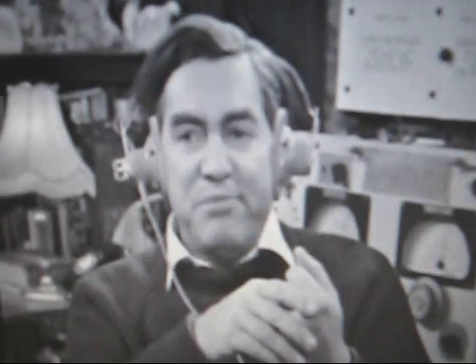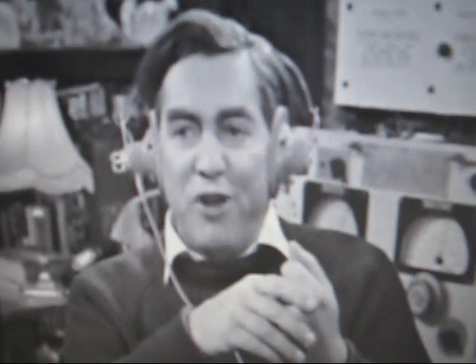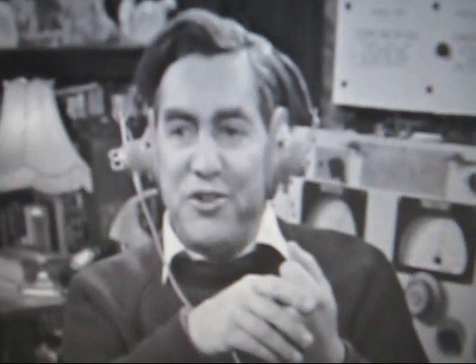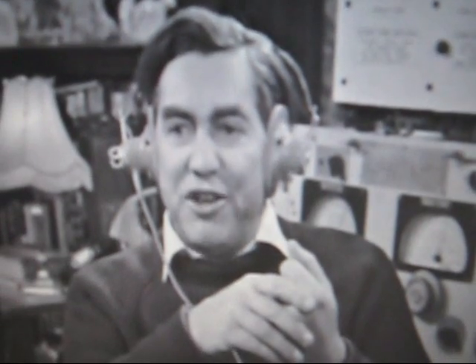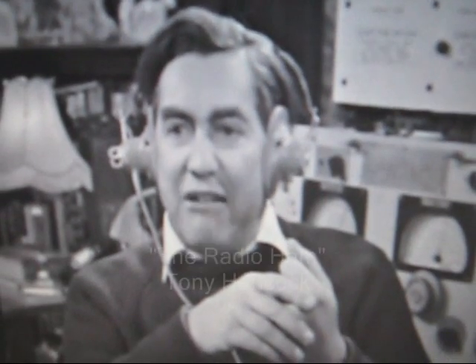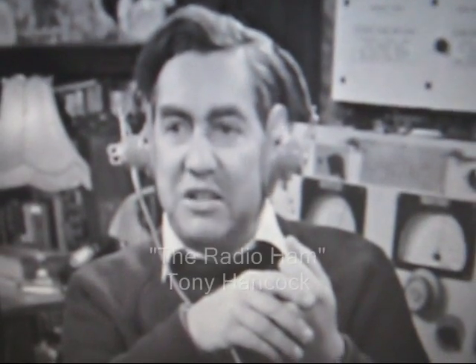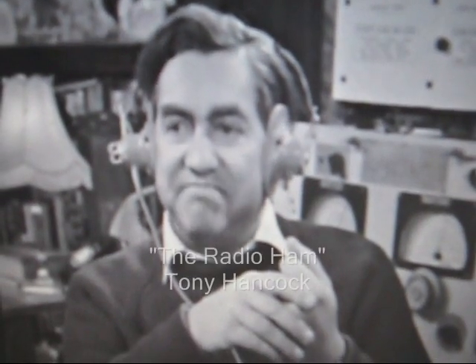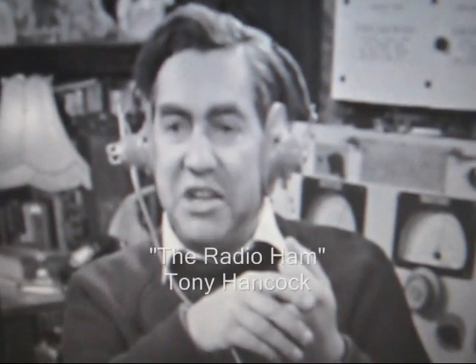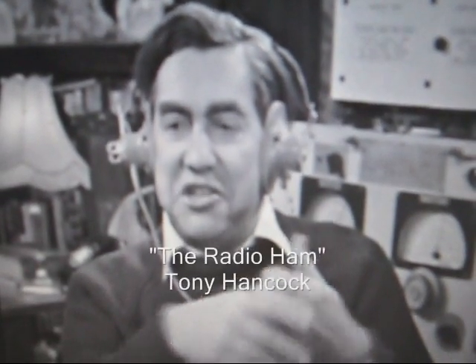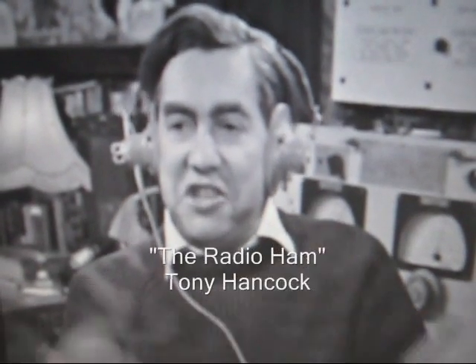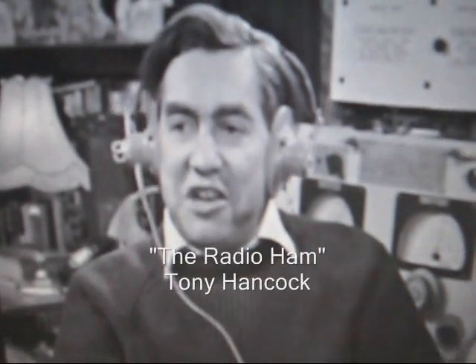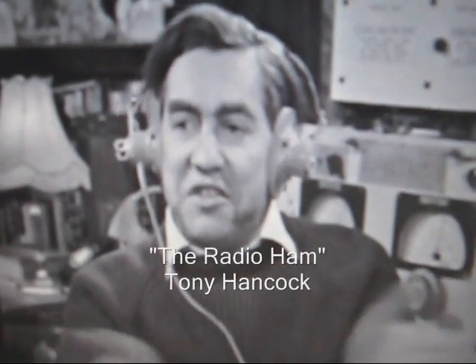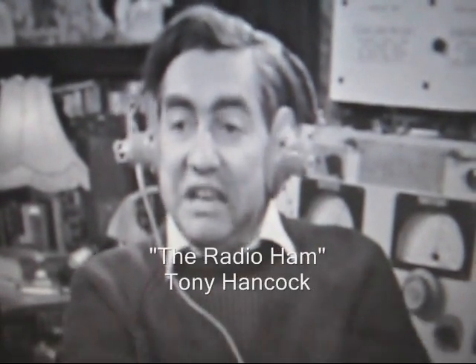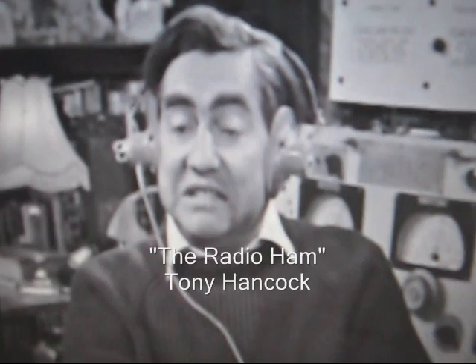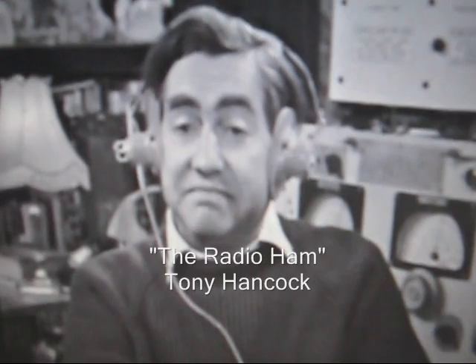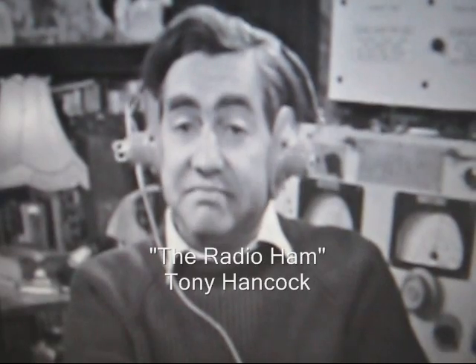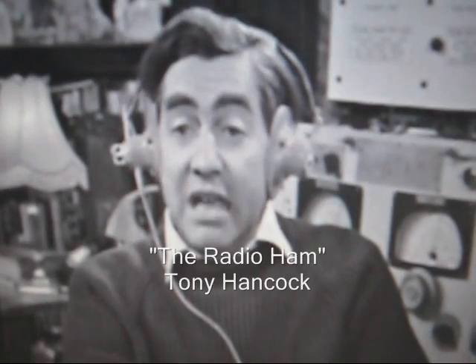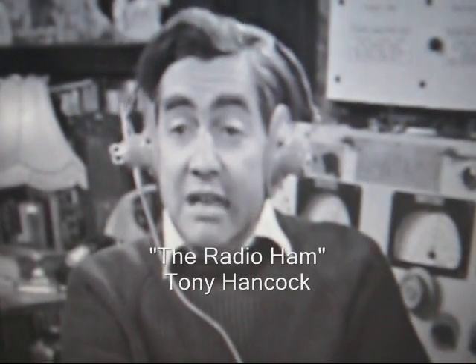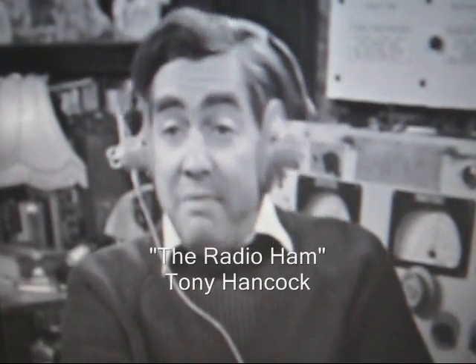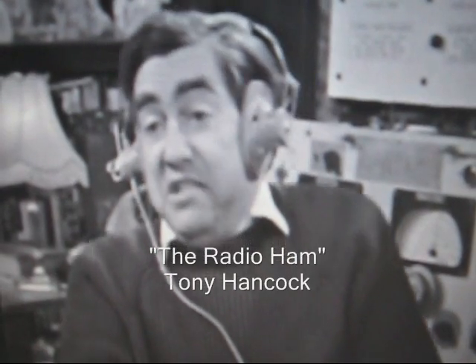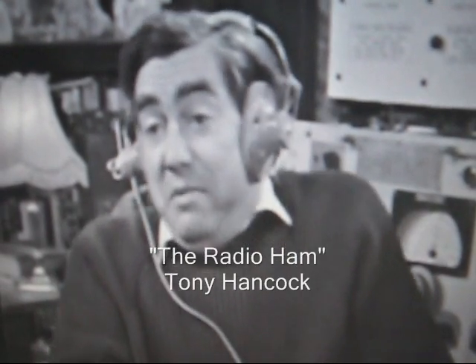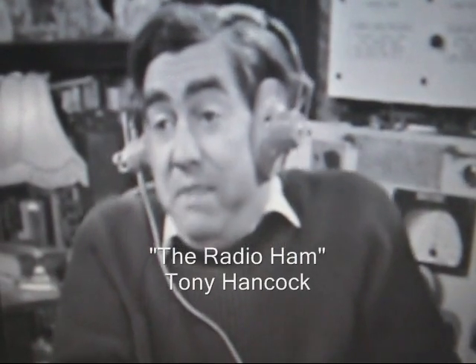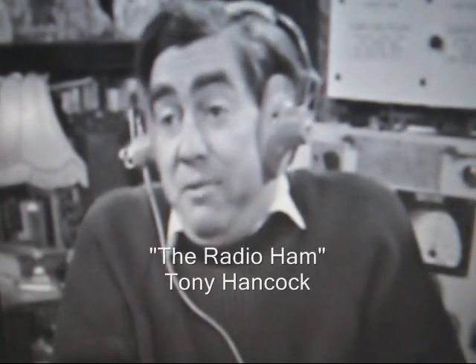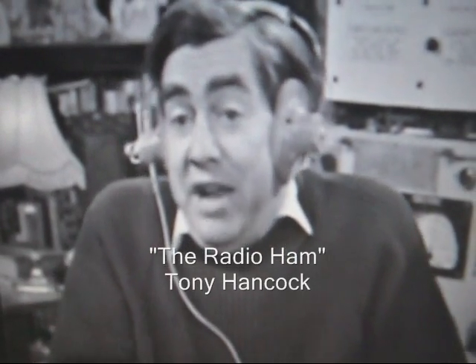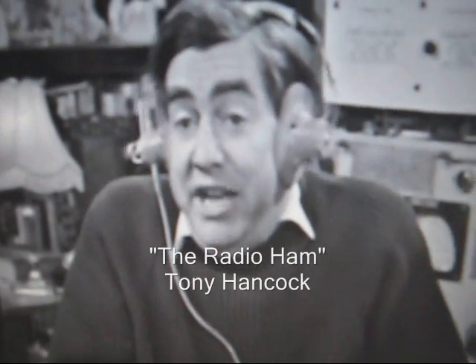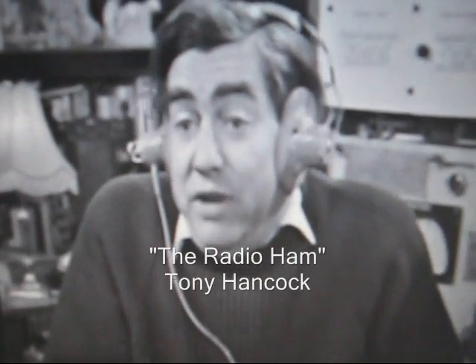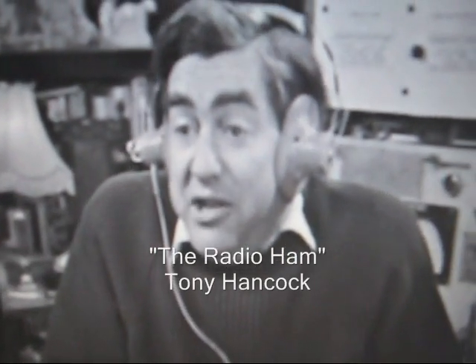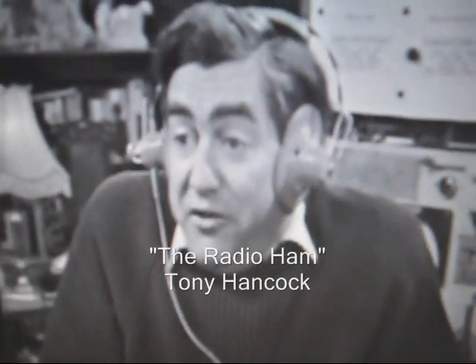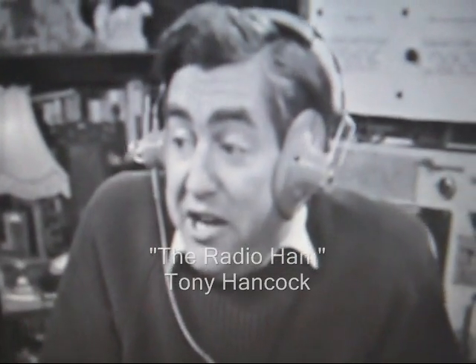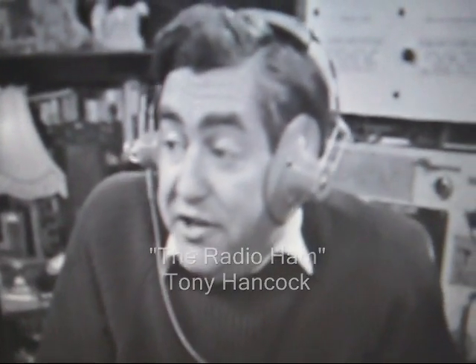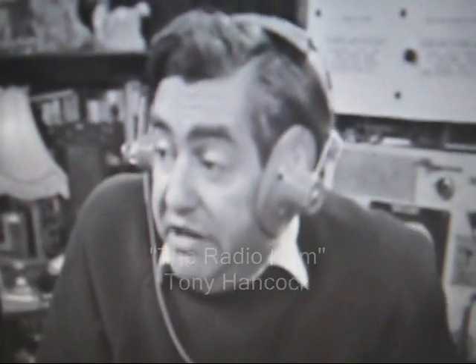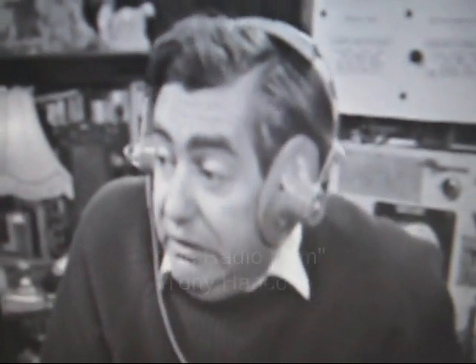Broadens your outlook, increases your knowledge of things. I bet there's not many people around here who know it's not raining in Tokyo.